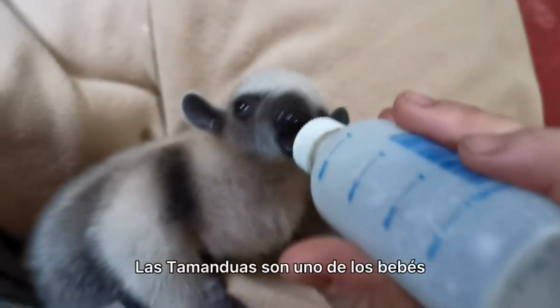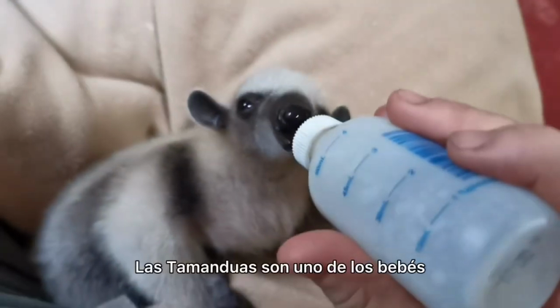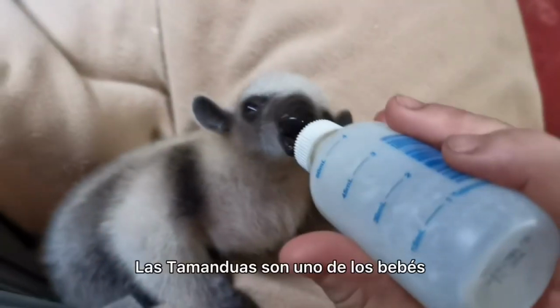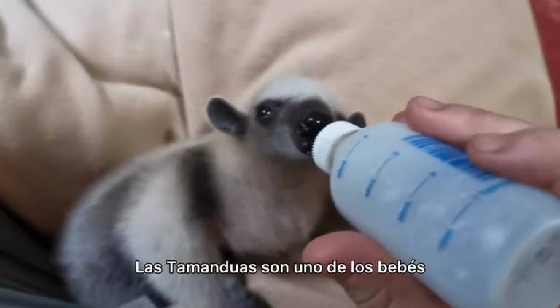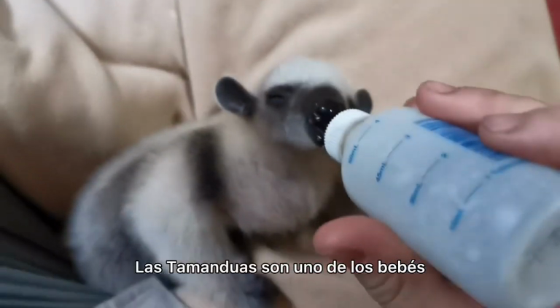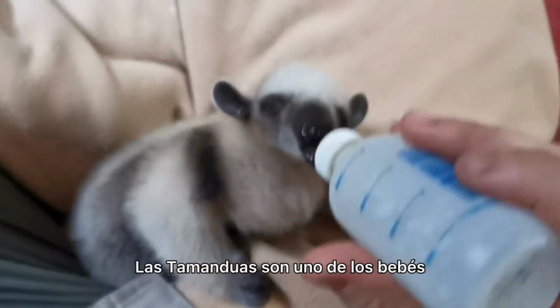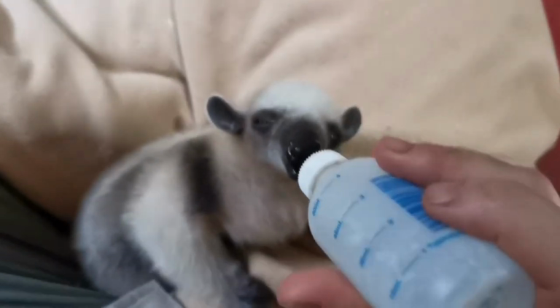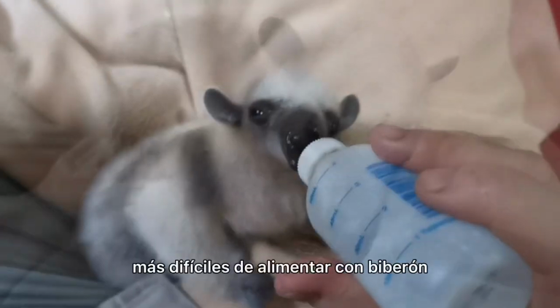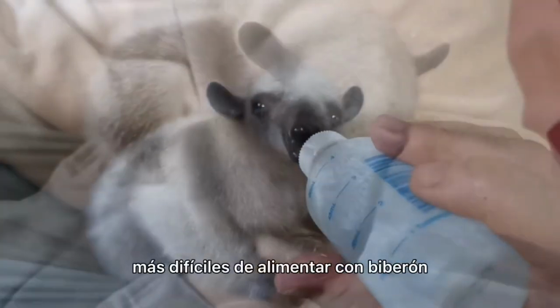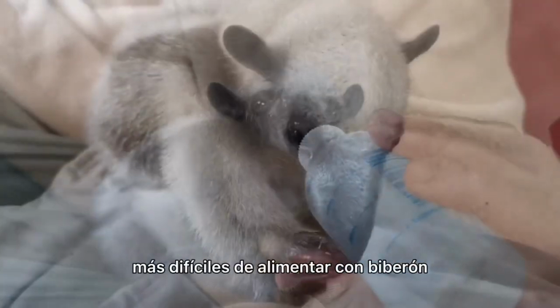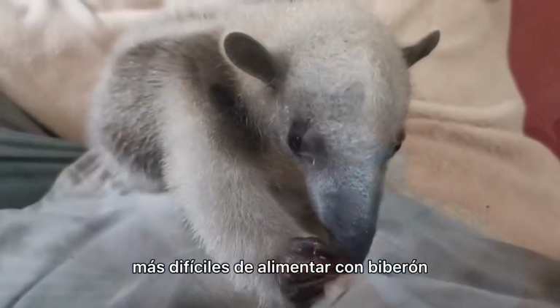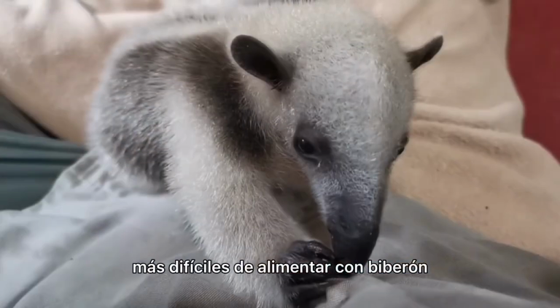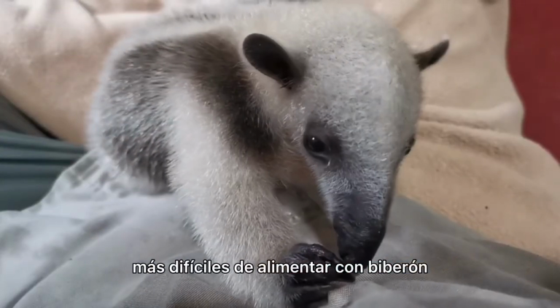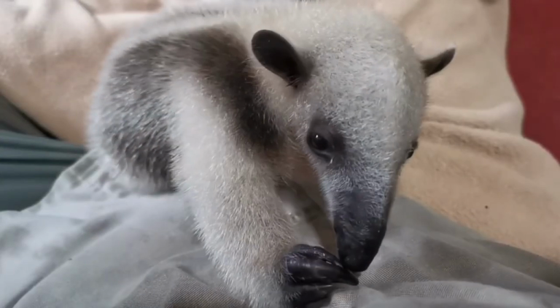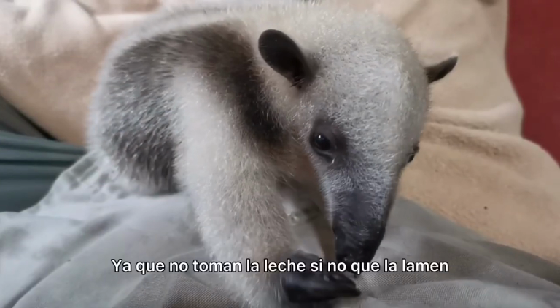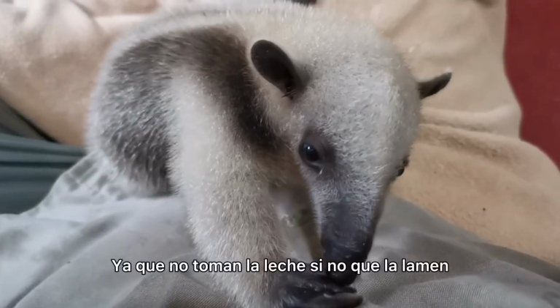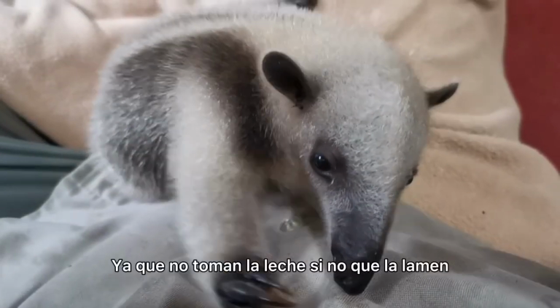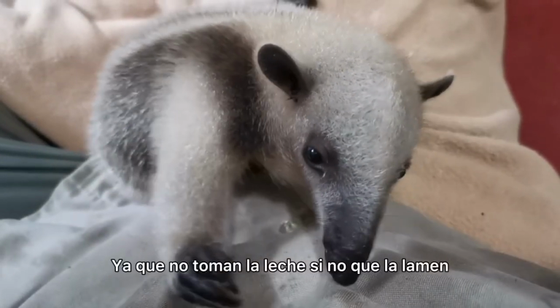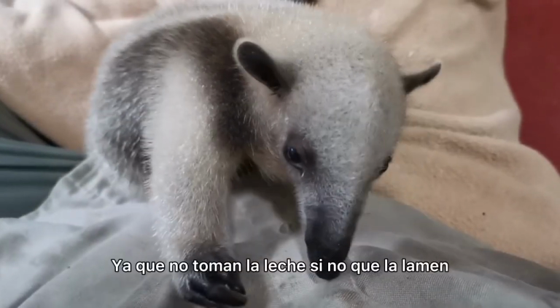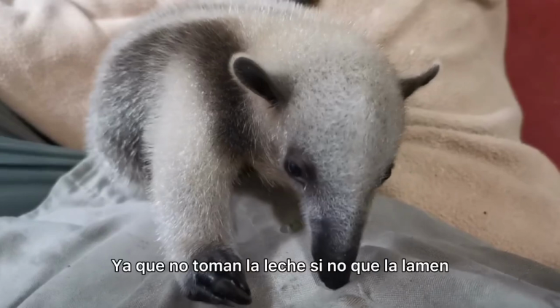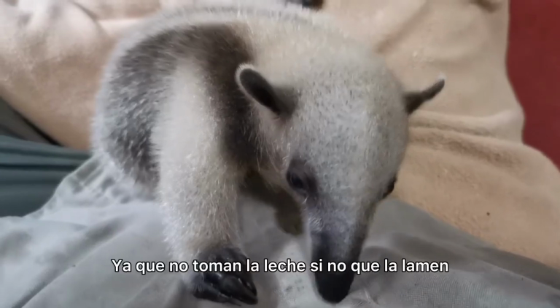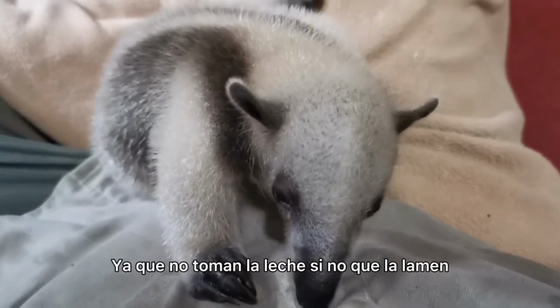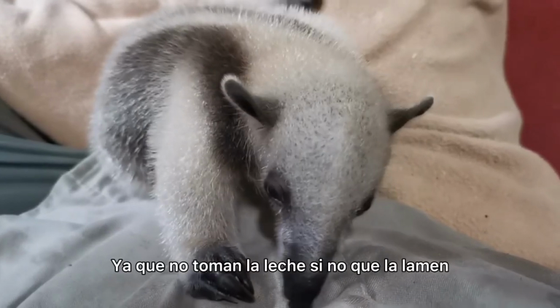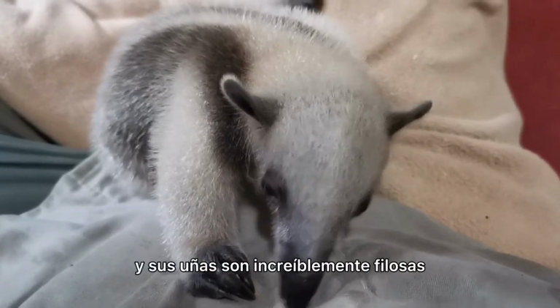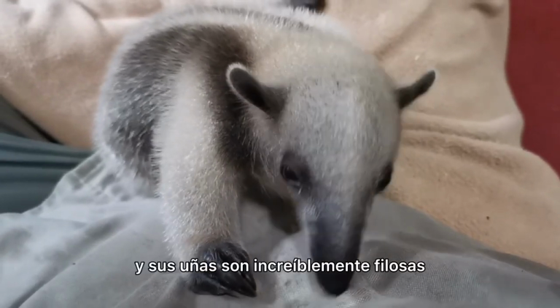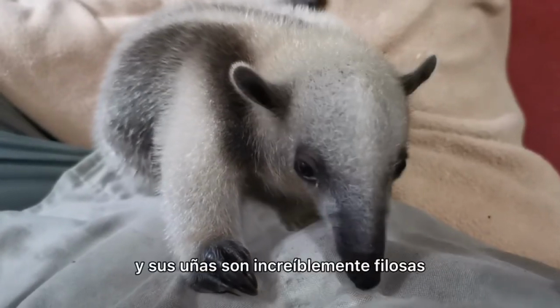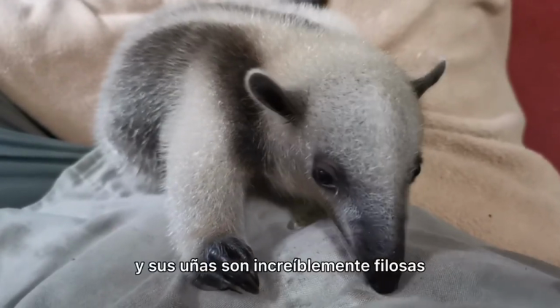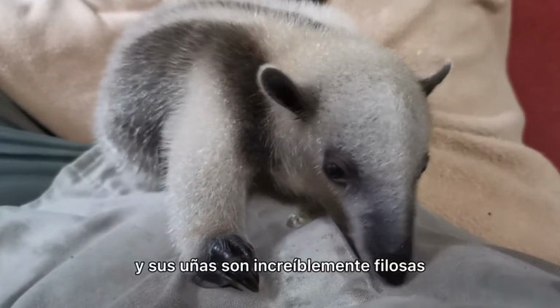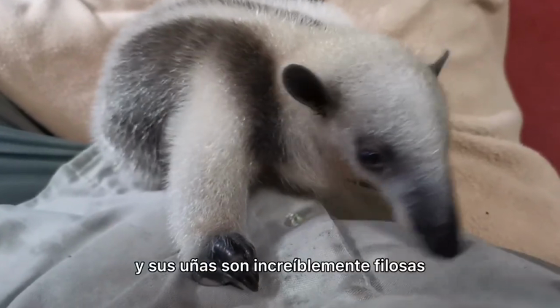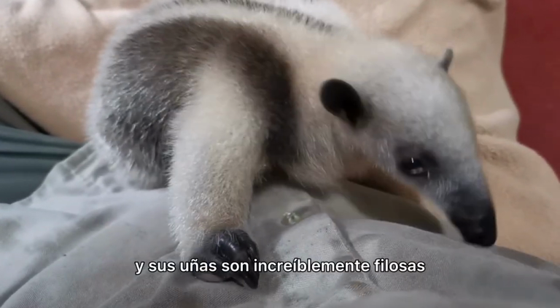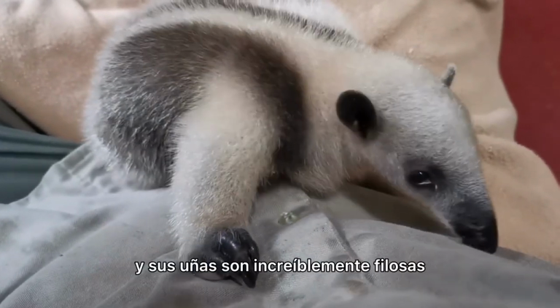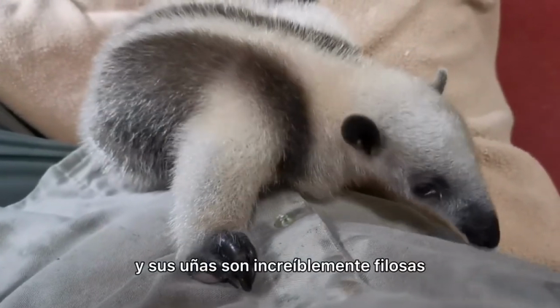Tamanduas are one of our most difficult baby animals to bottle feed, as they don't suckle so much as lick the milk, and their claws are incredibly sharp.